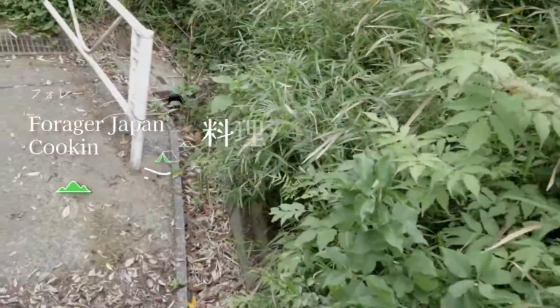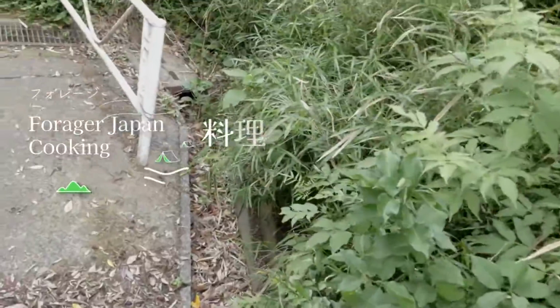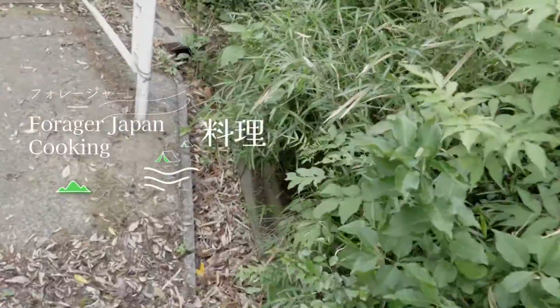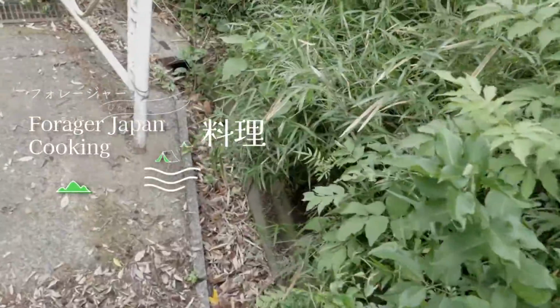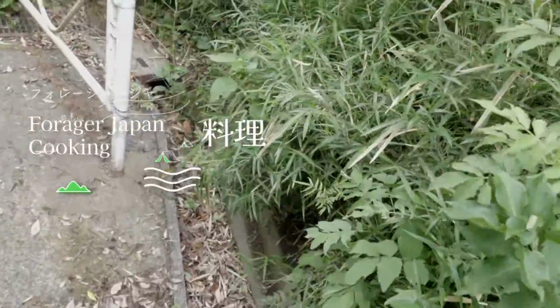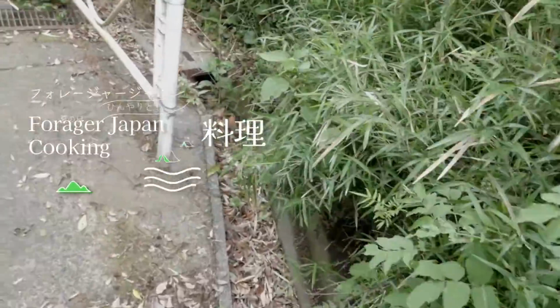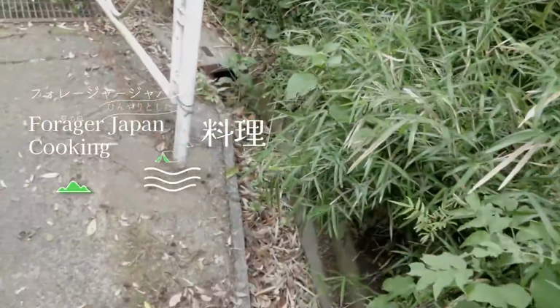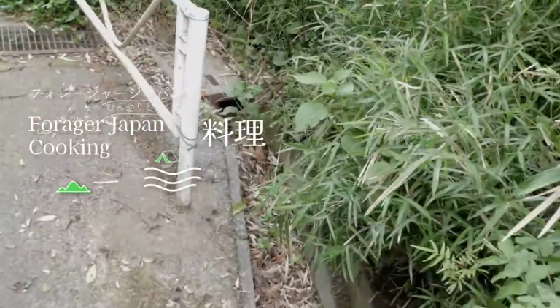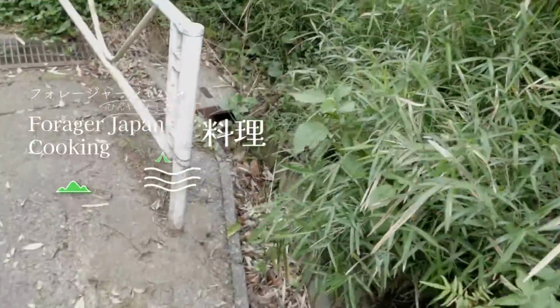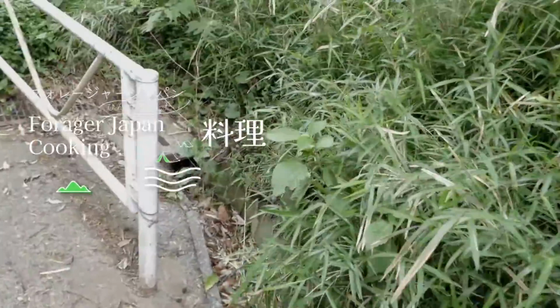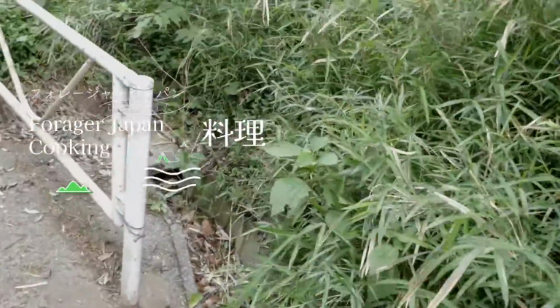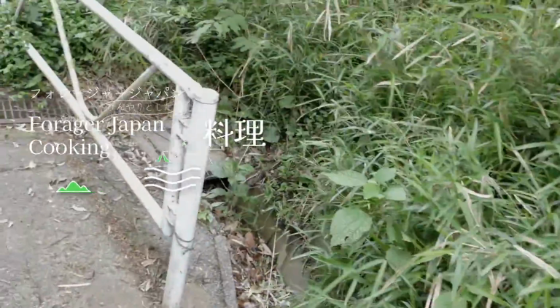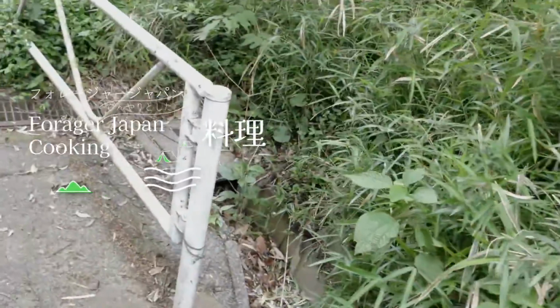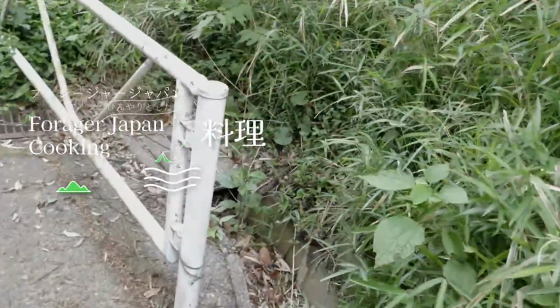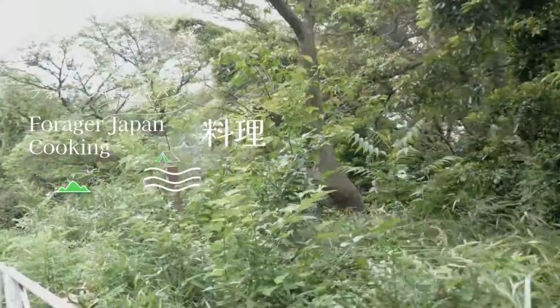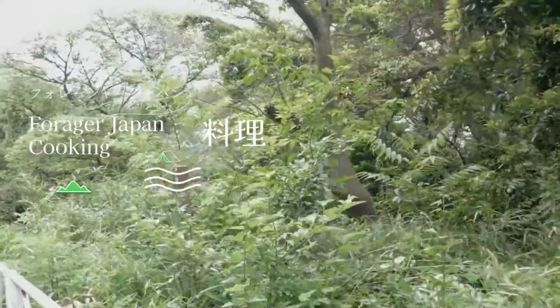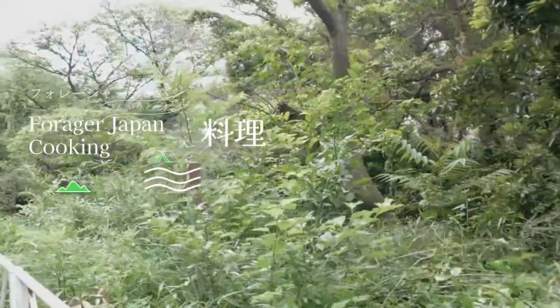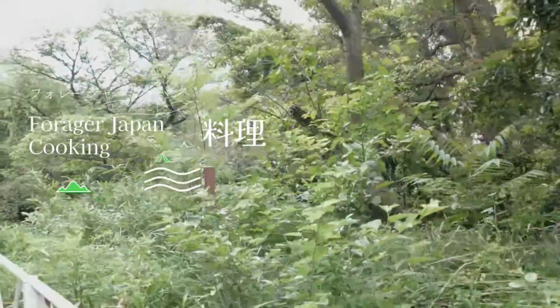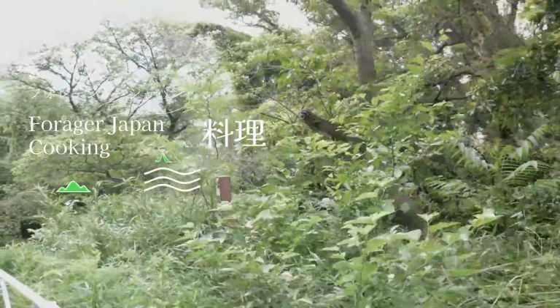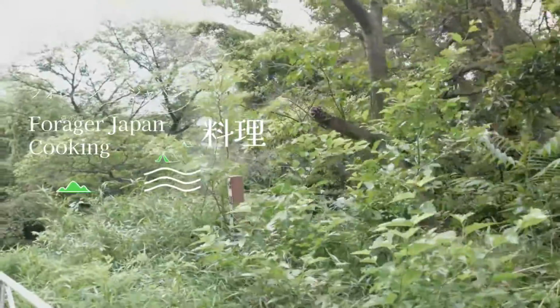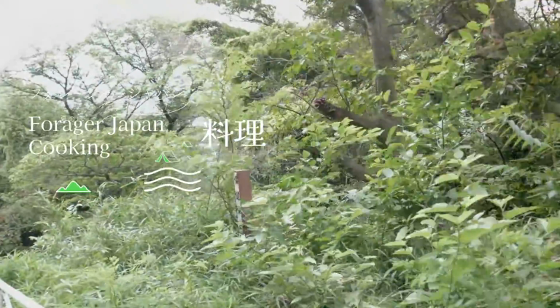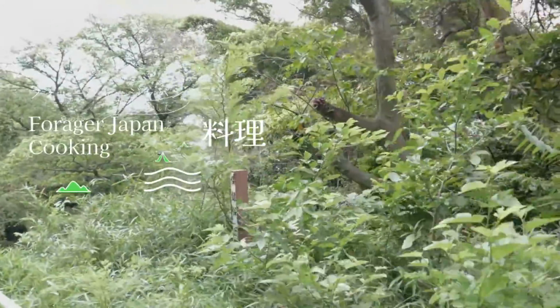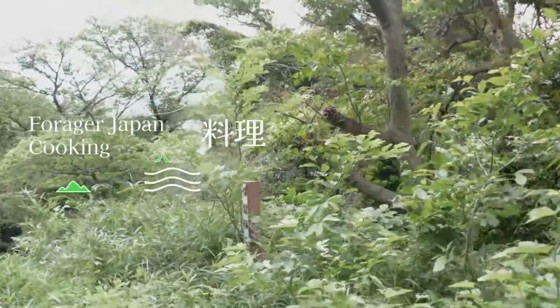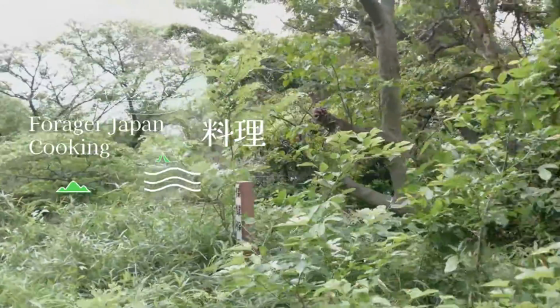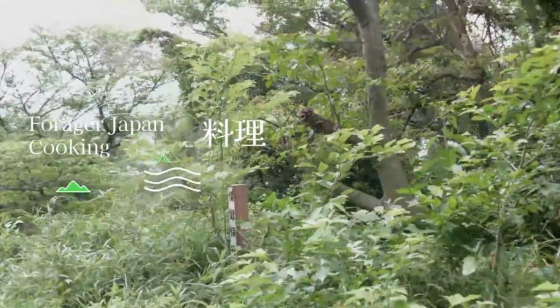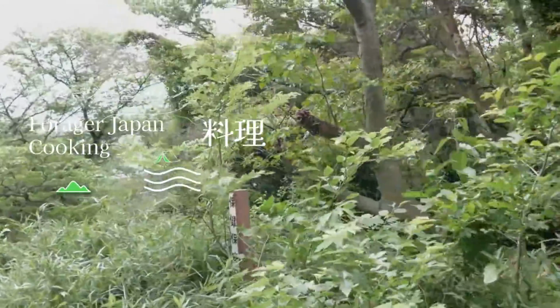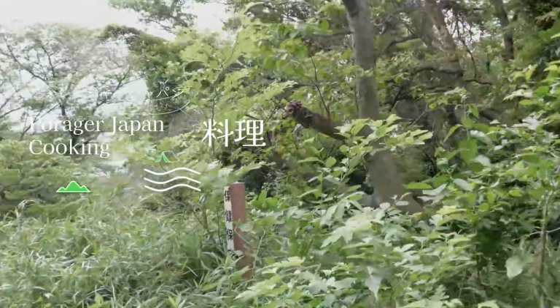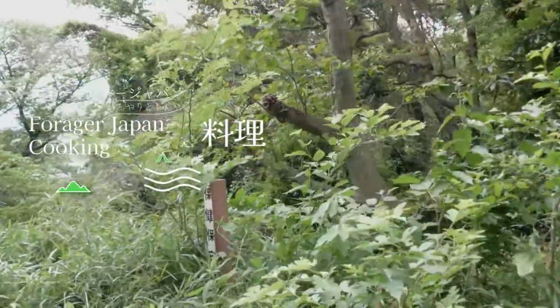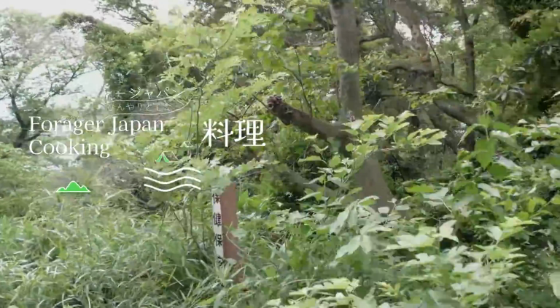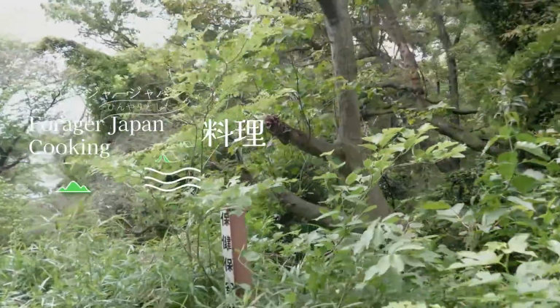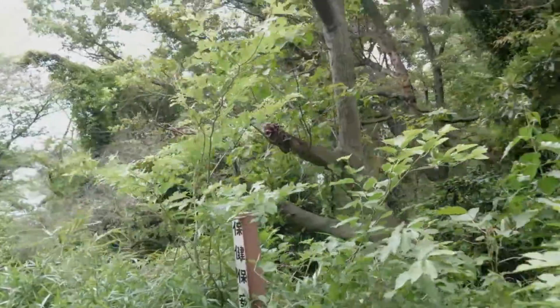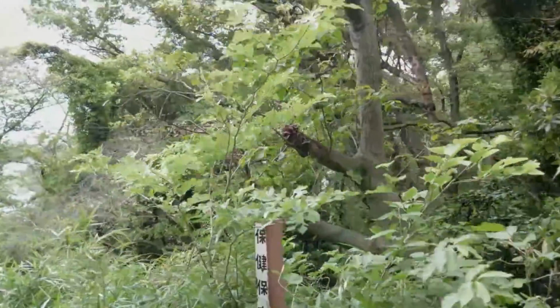Hi guys, we're doubling back because she said she found some mushrooms on a tree. There it is.